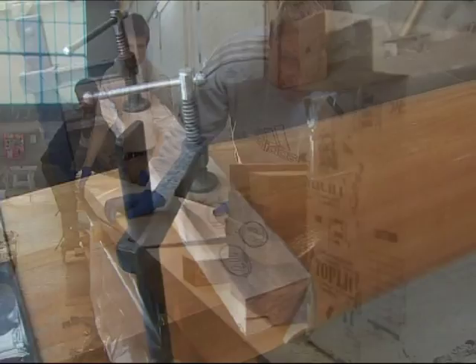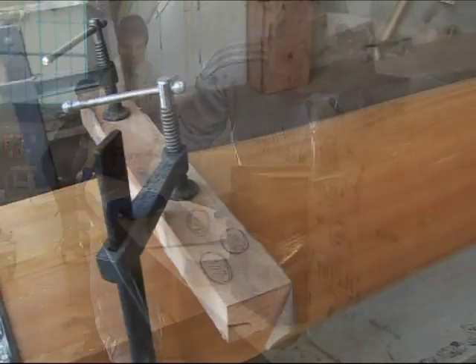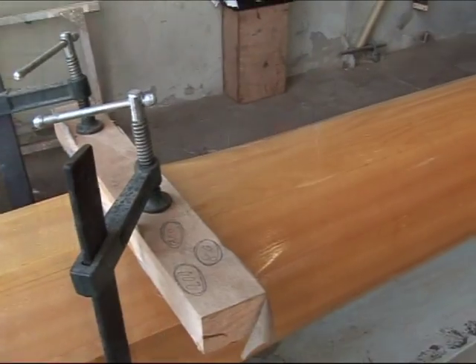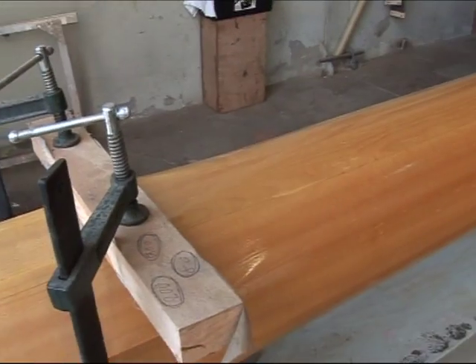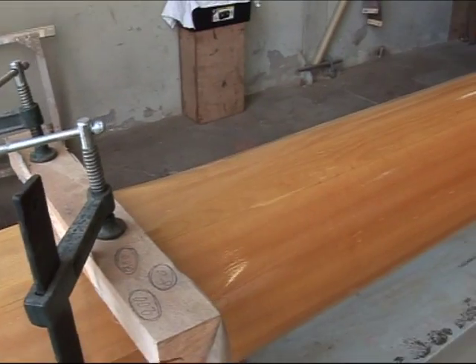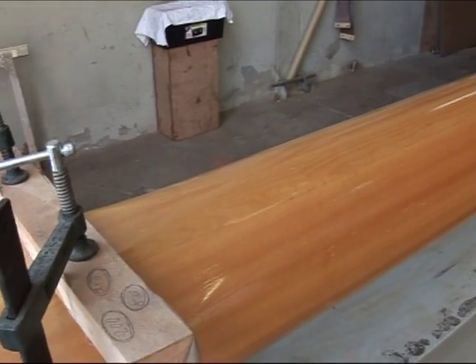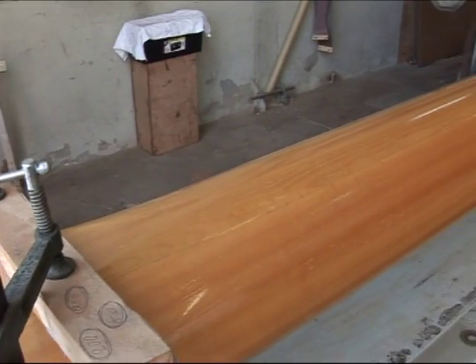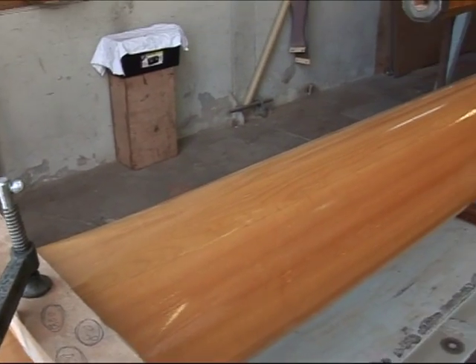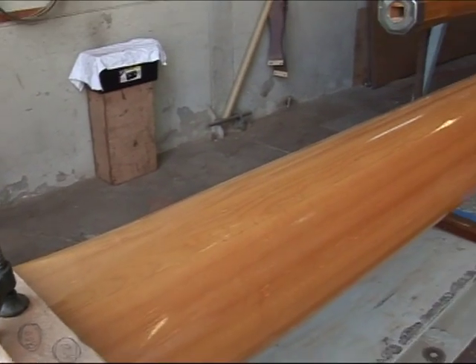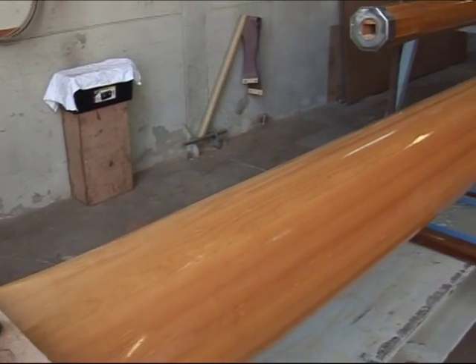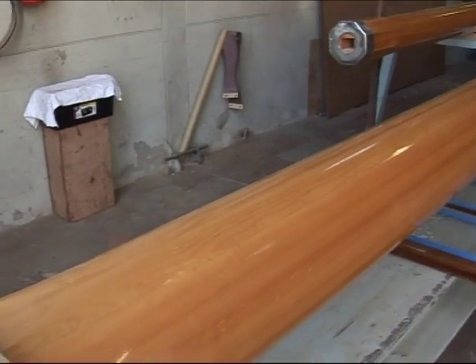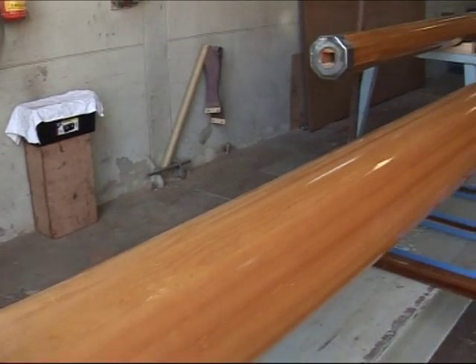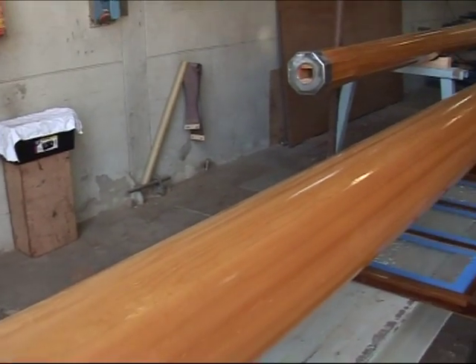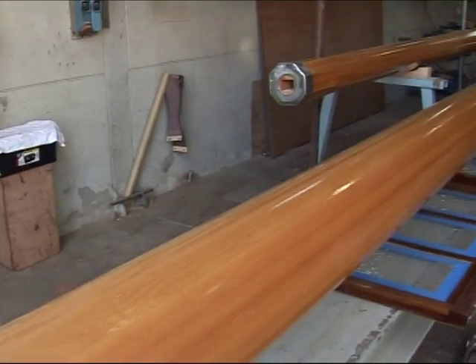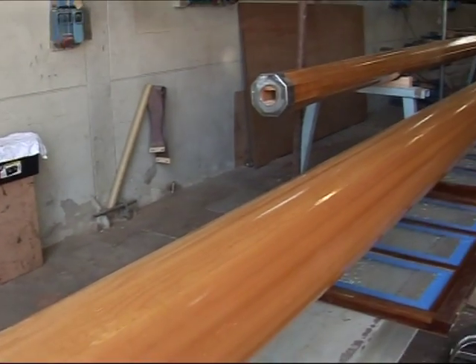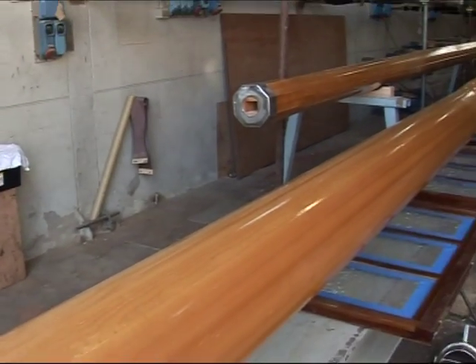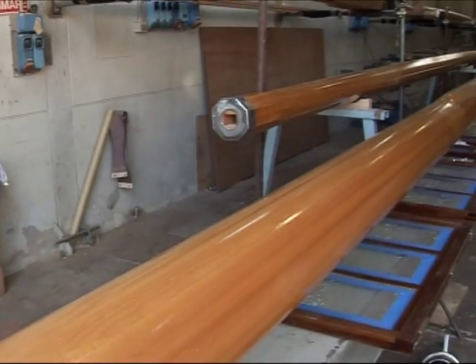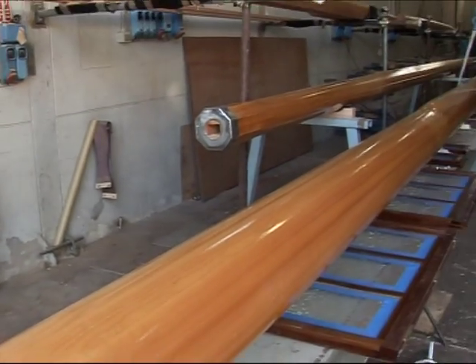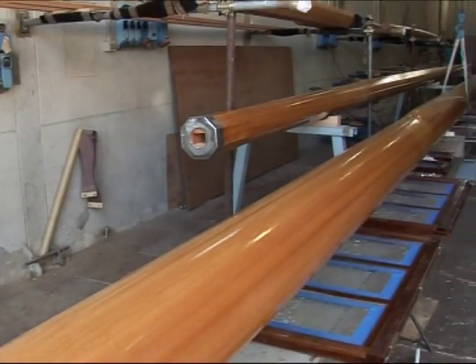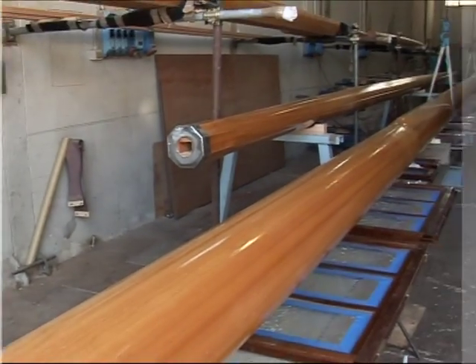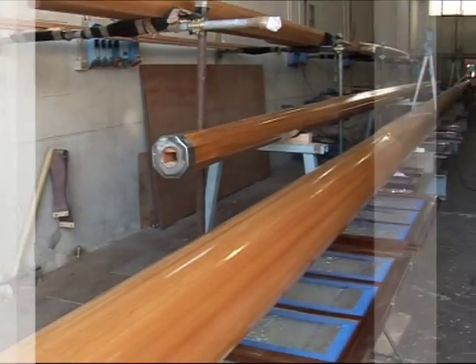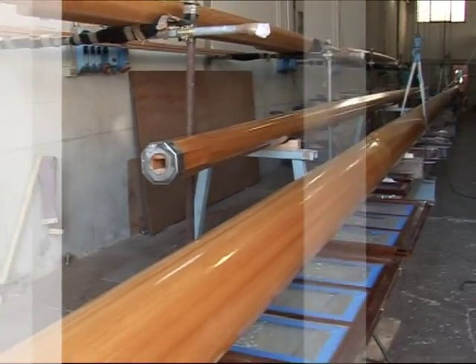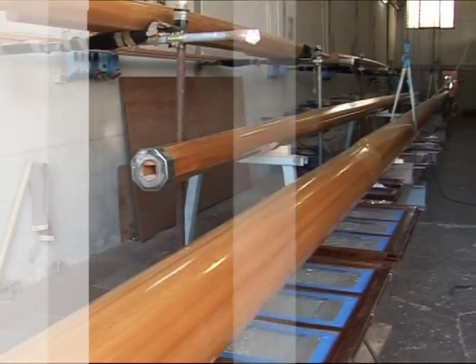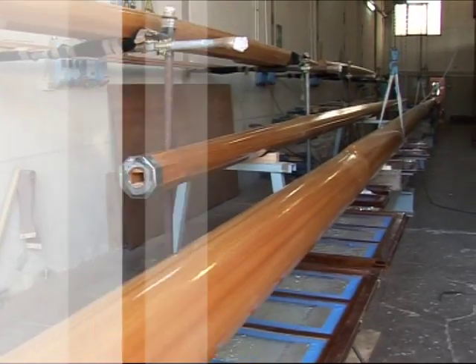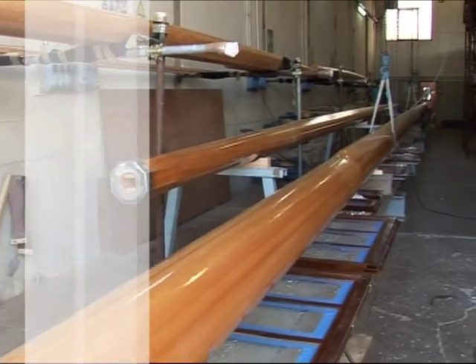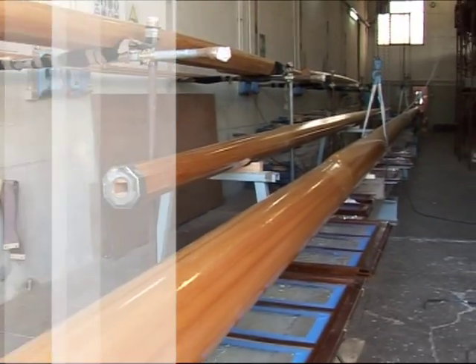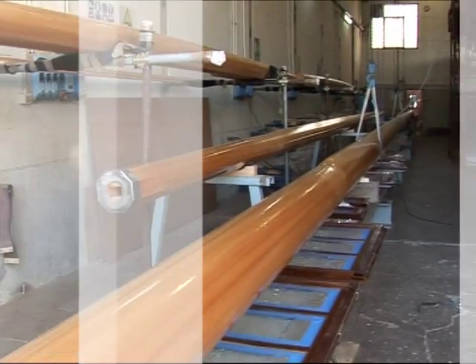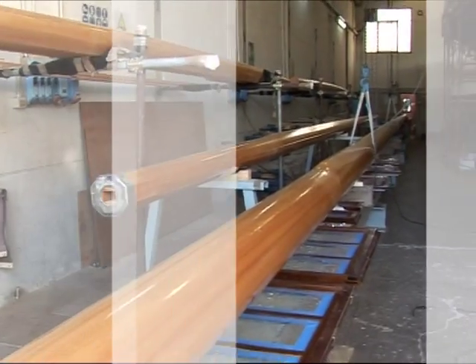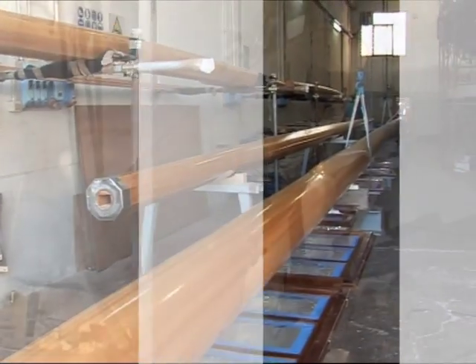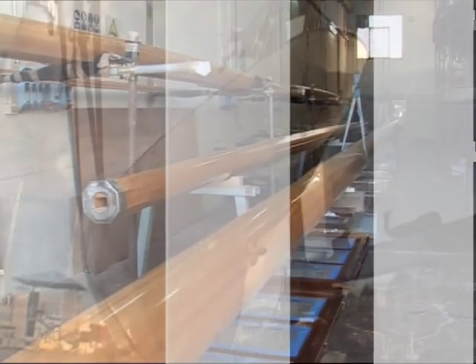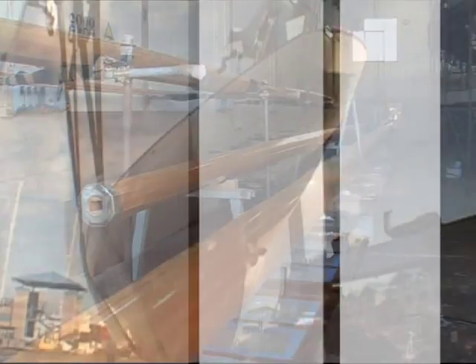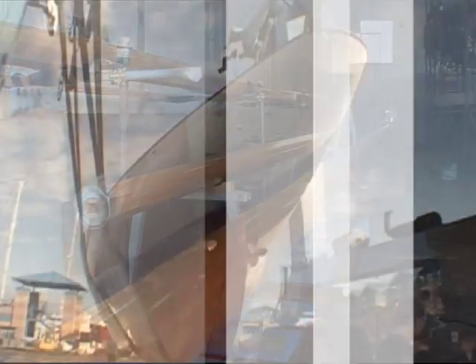The main mast boom measures nine meters in length, and the one on the mizzenmast, six meters.